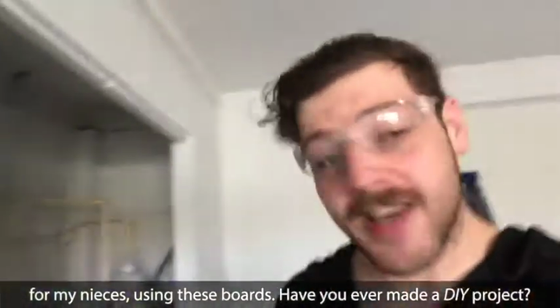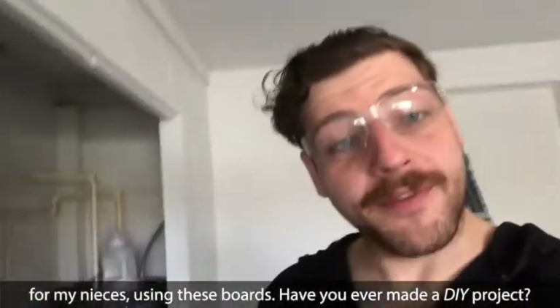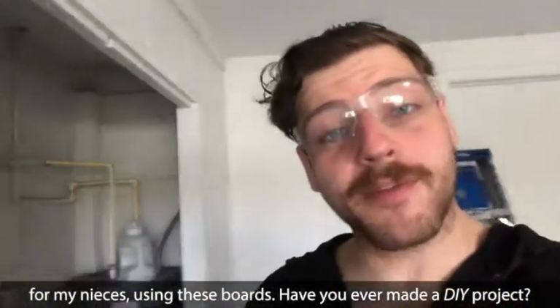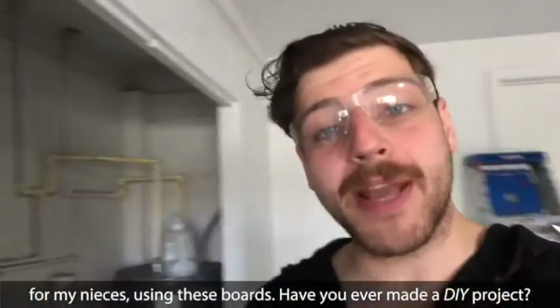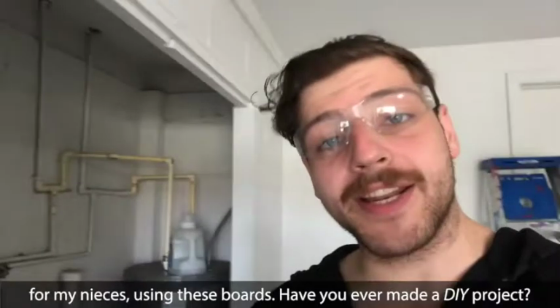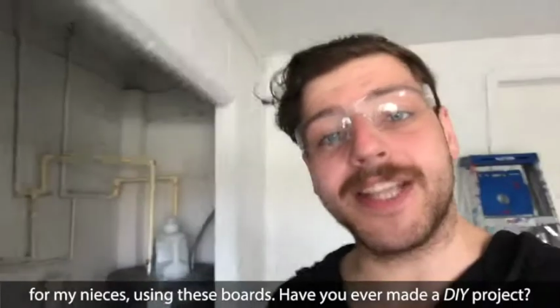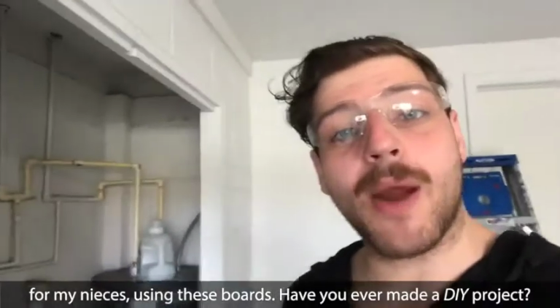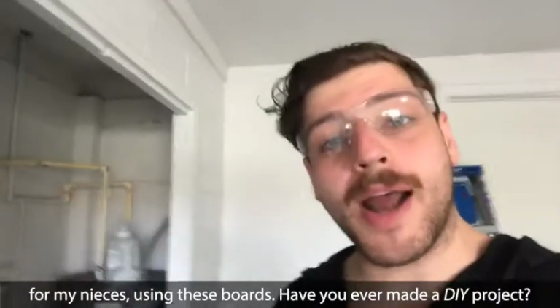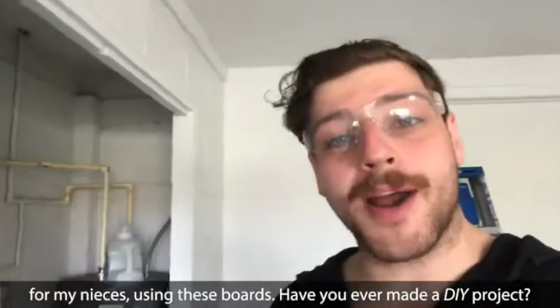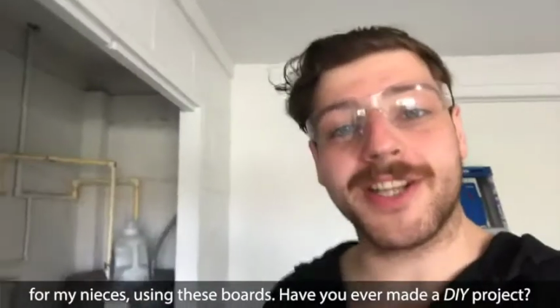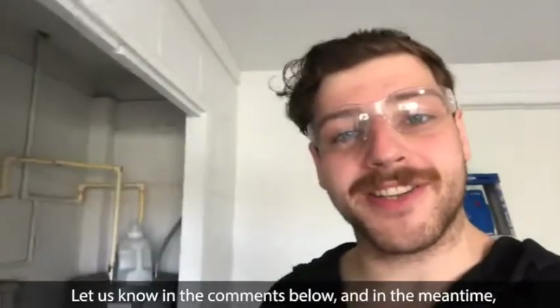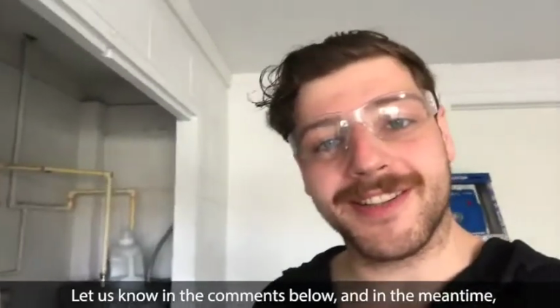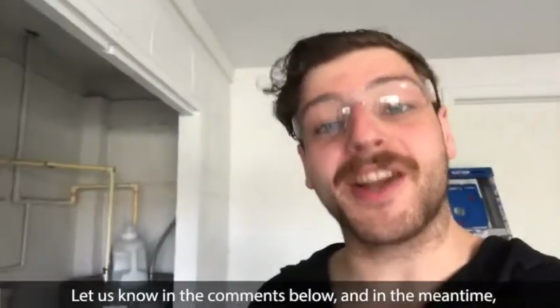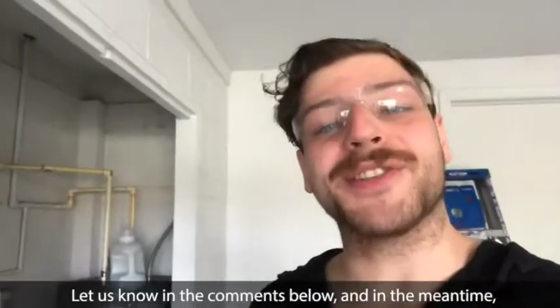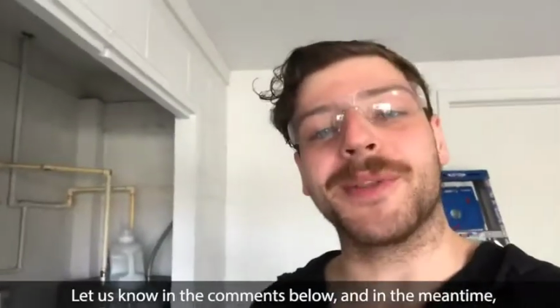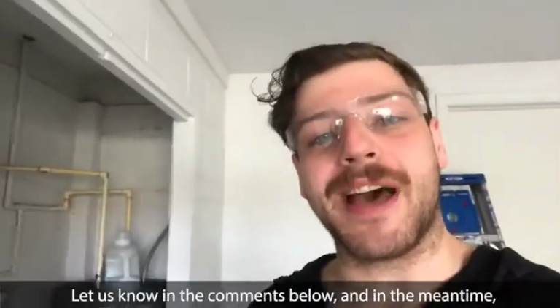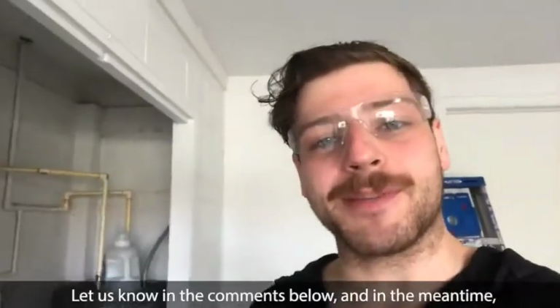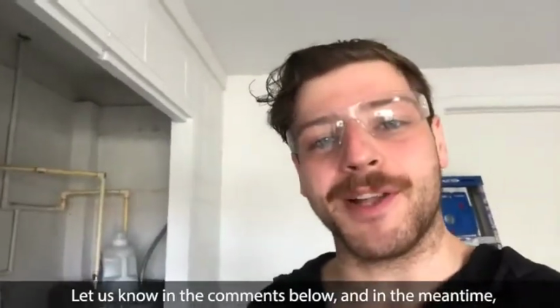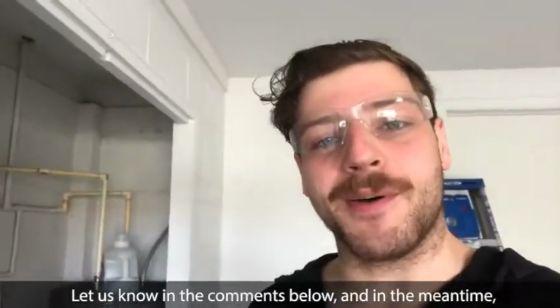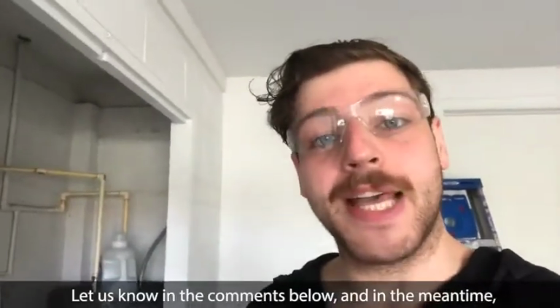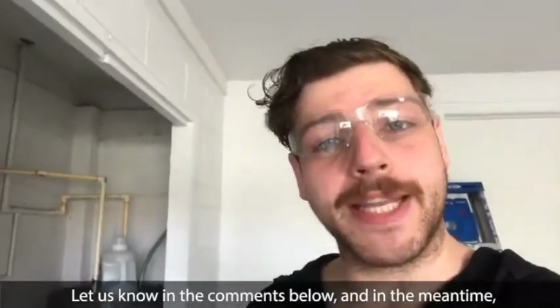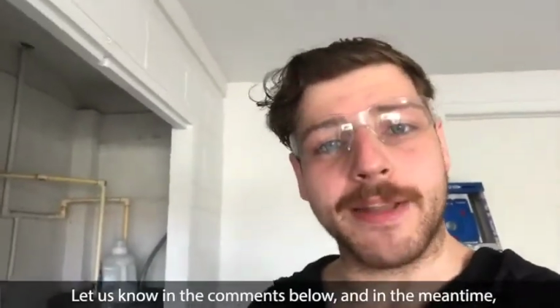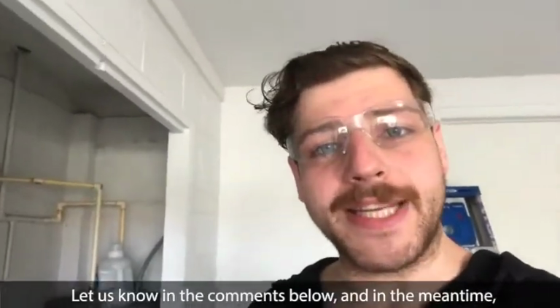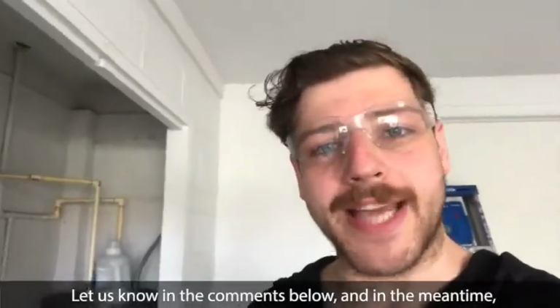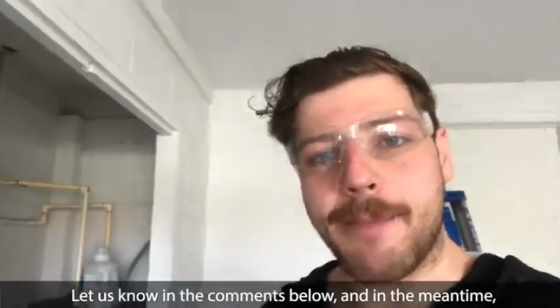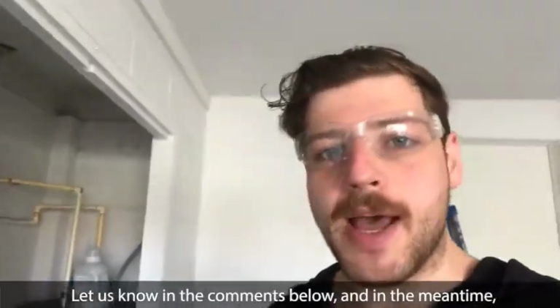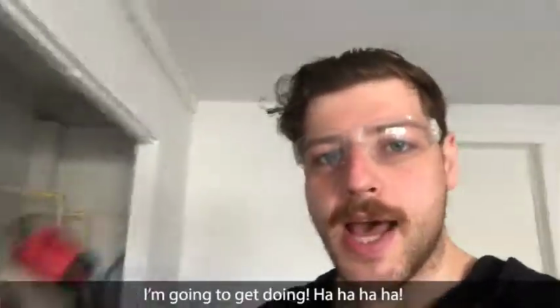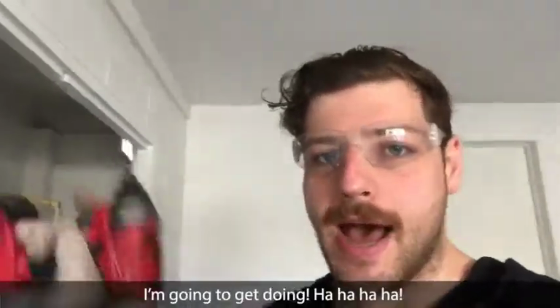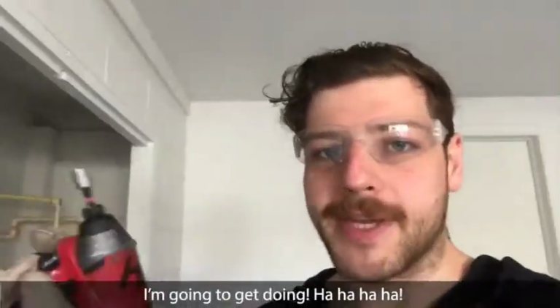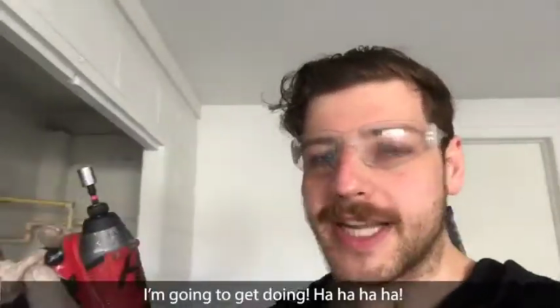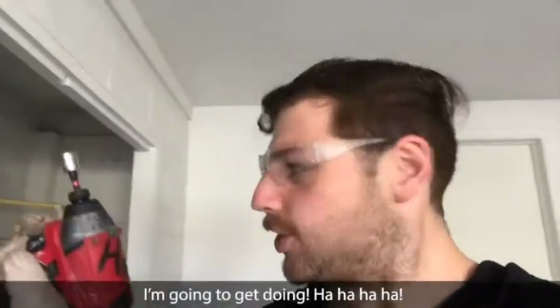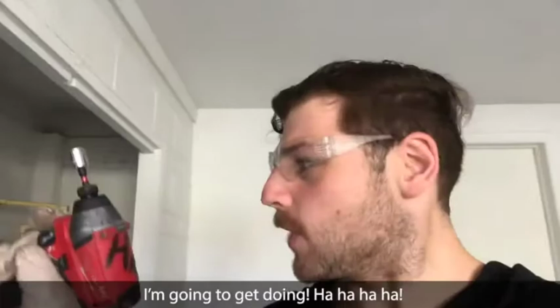Have you ever made a DIY project? Let us know in the comments below. And in the meantime, I'm gonna get doing!